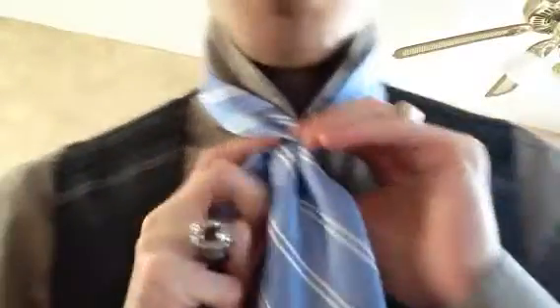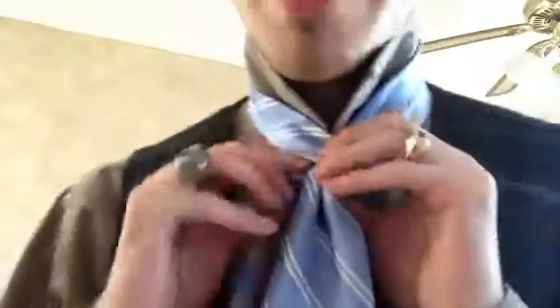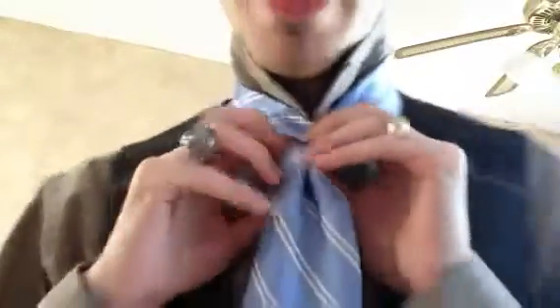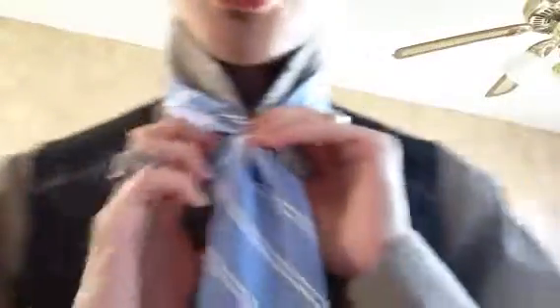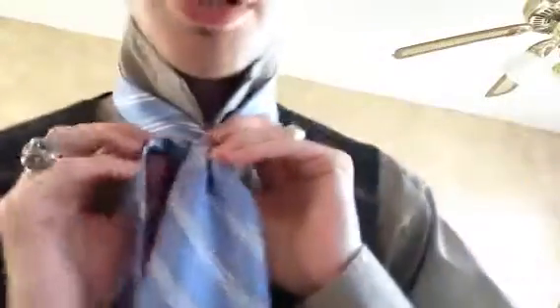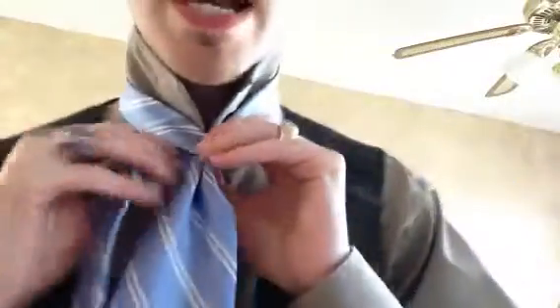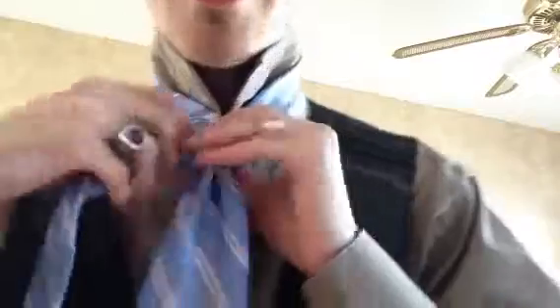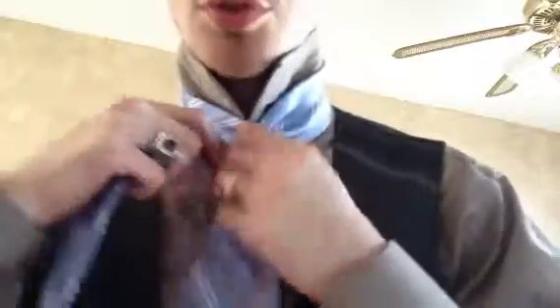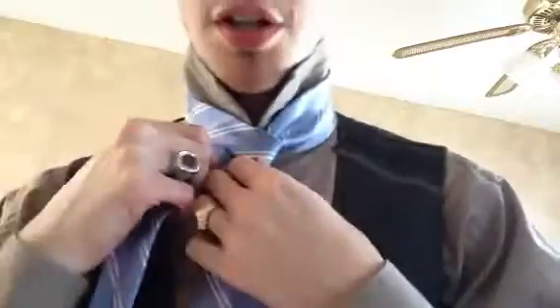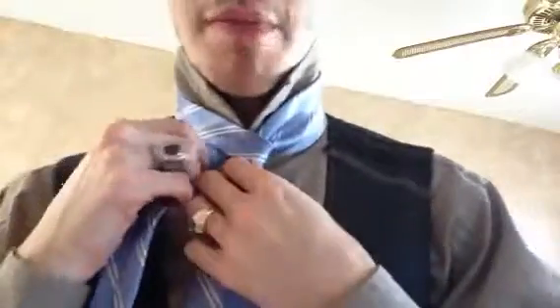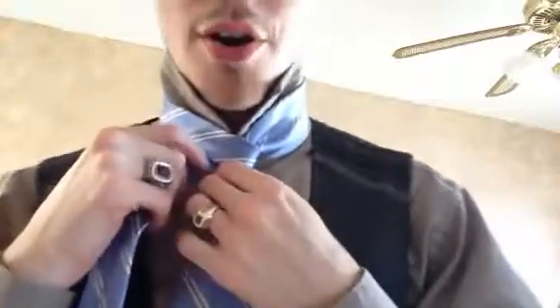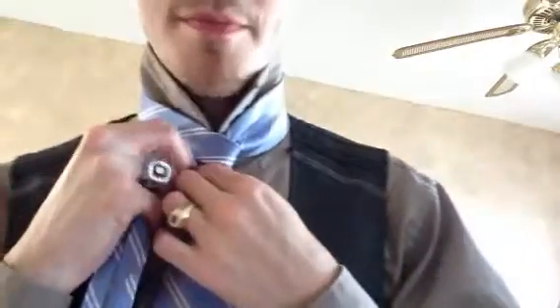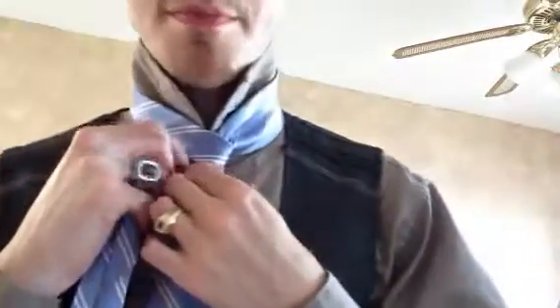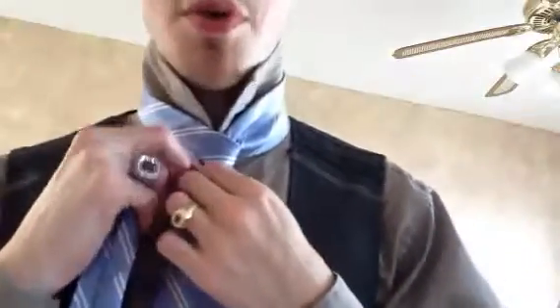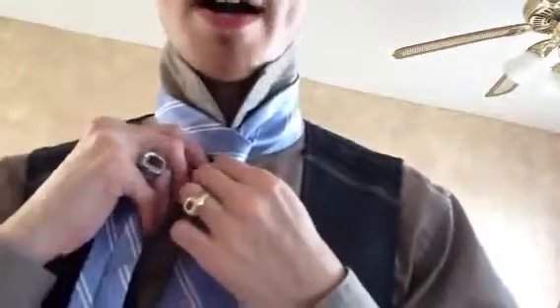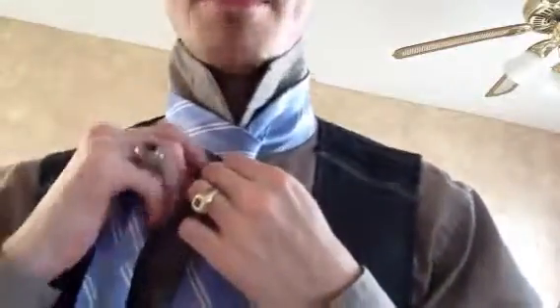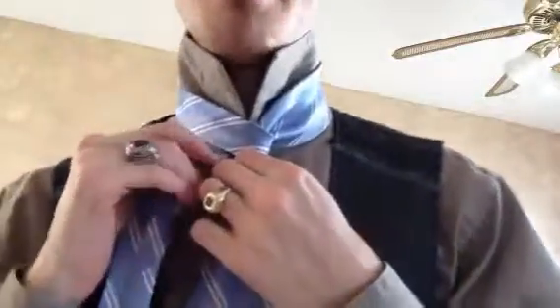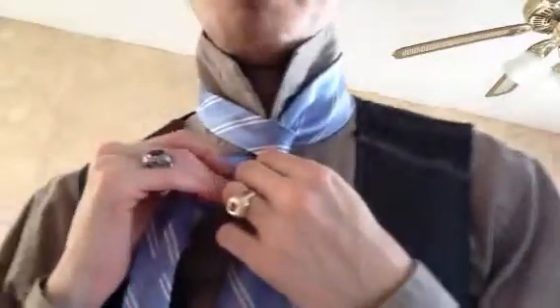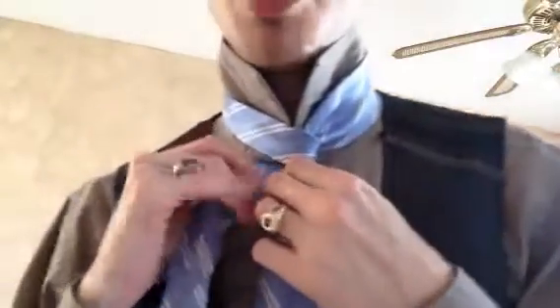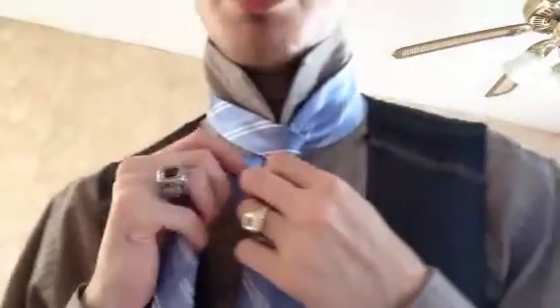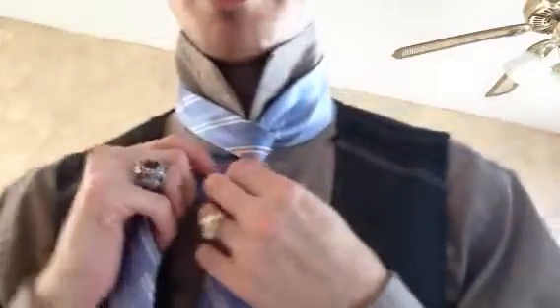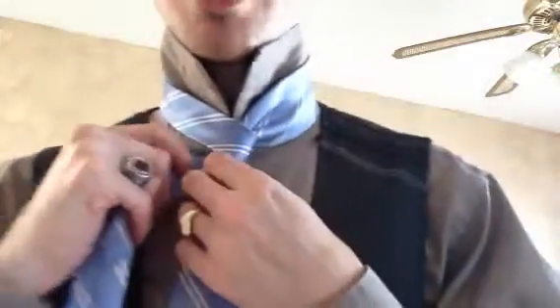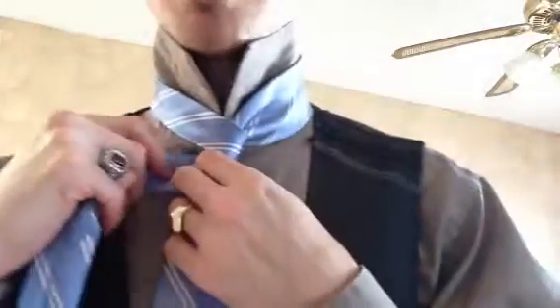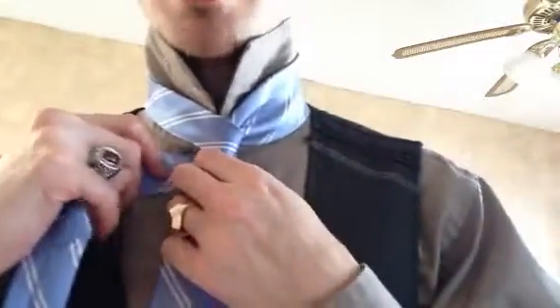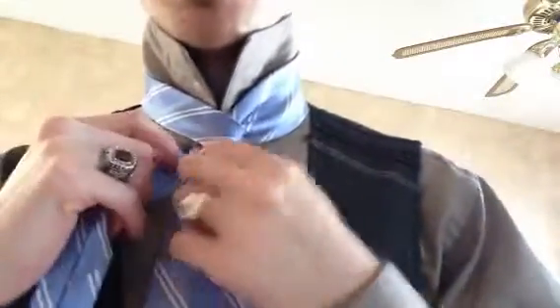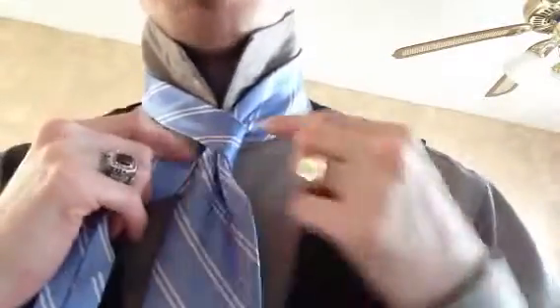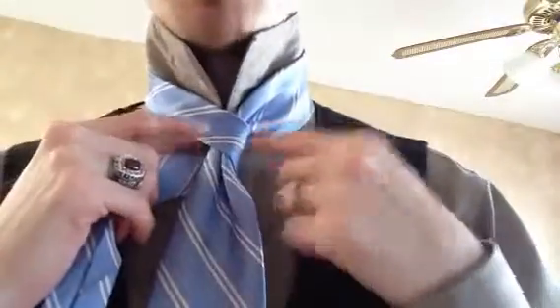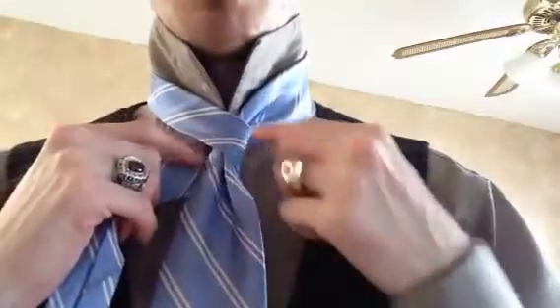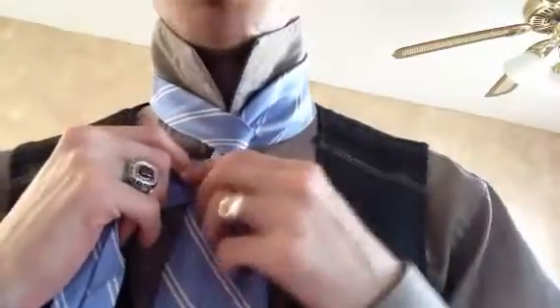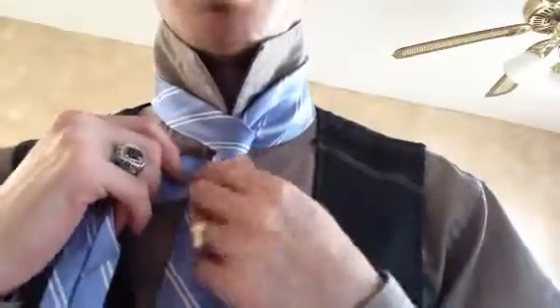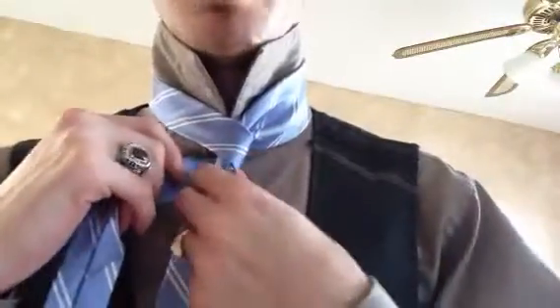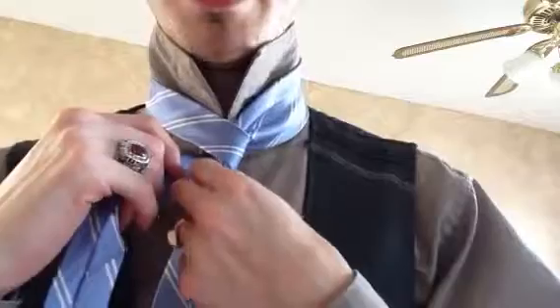If you have an extra long tie, this will look better — I won't lie — but you can do it with a regular size tie. It just depends on how big your cylinder will be.